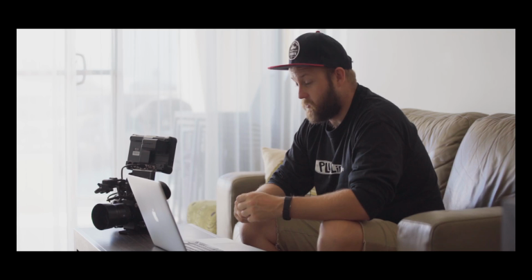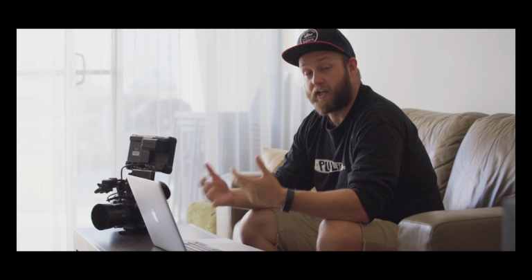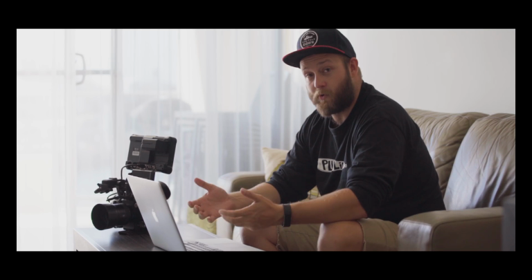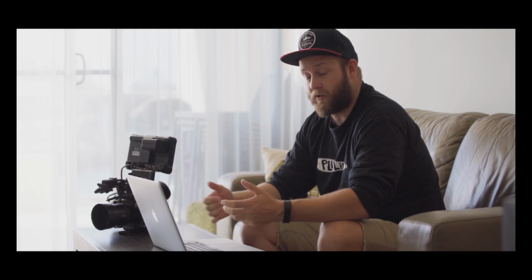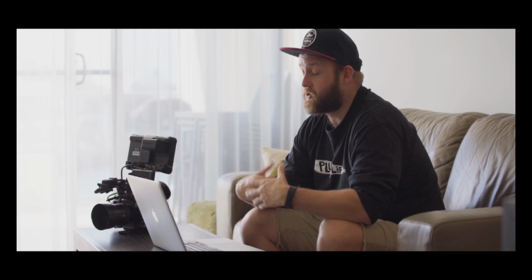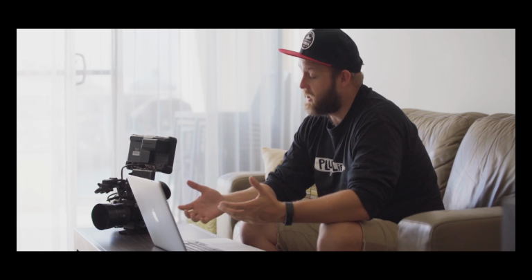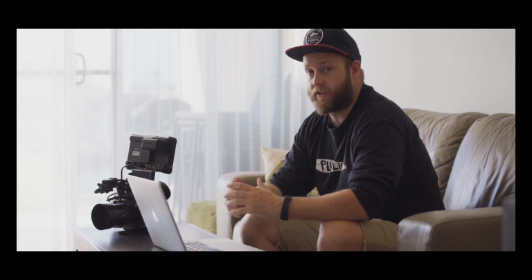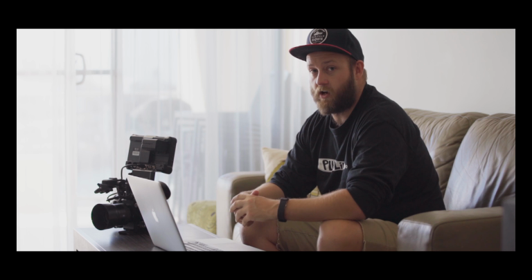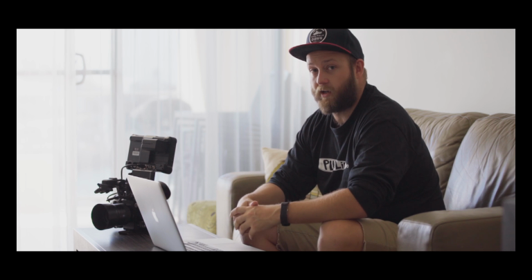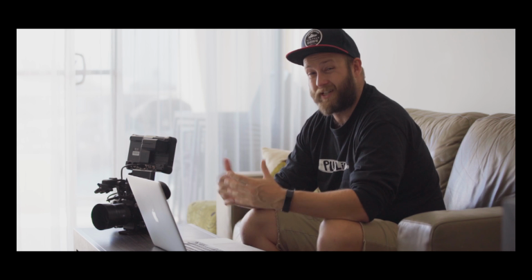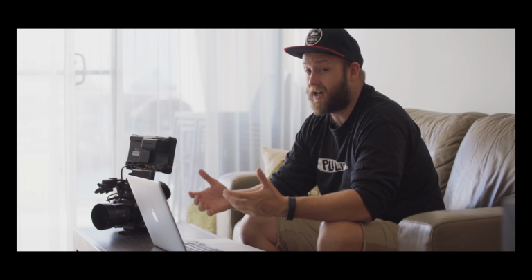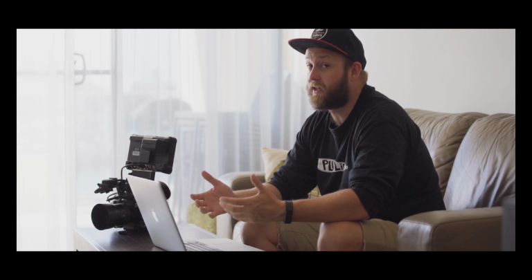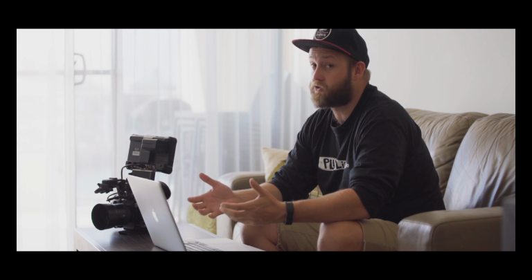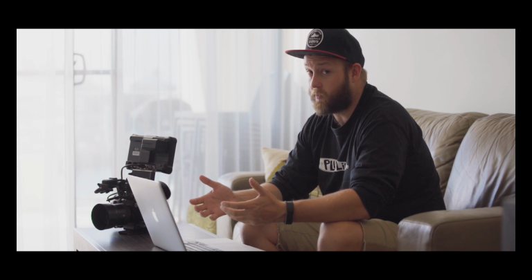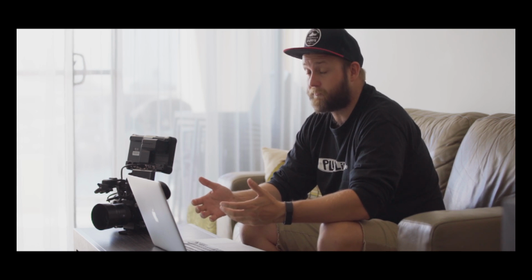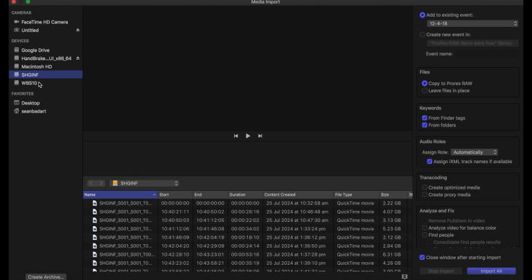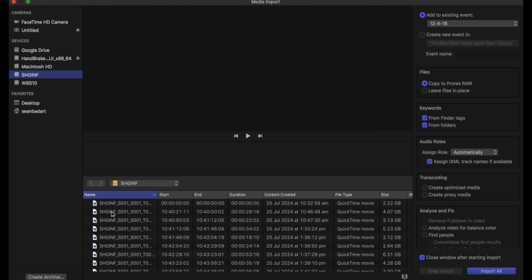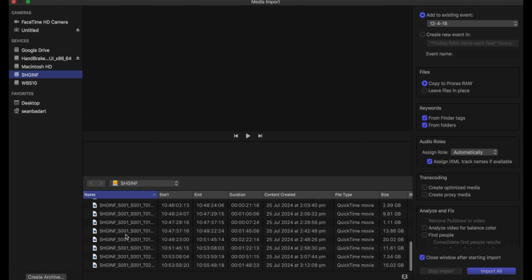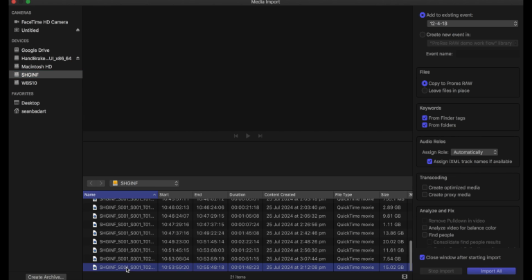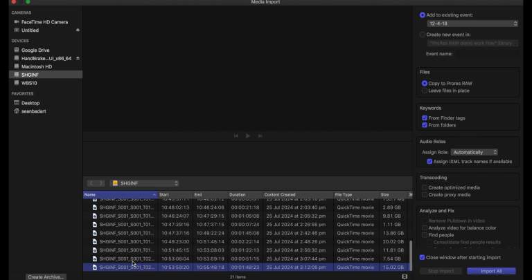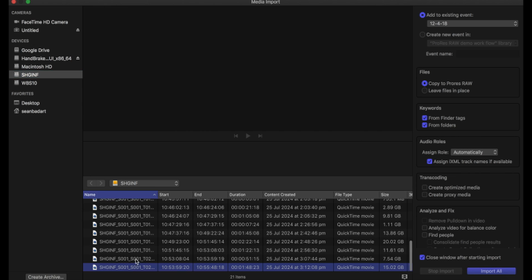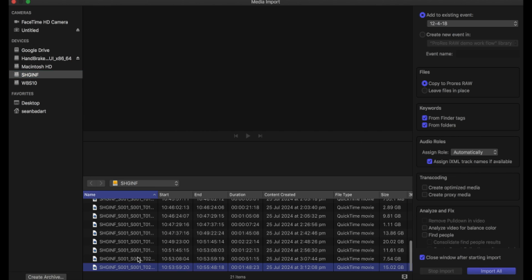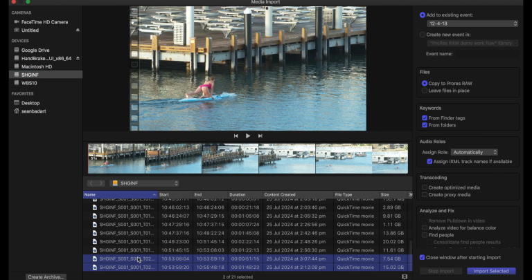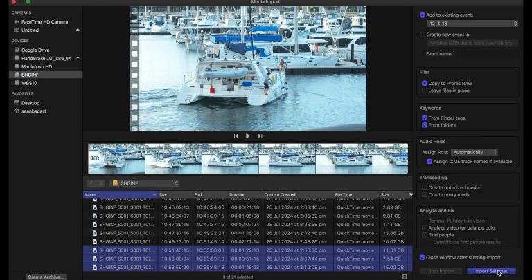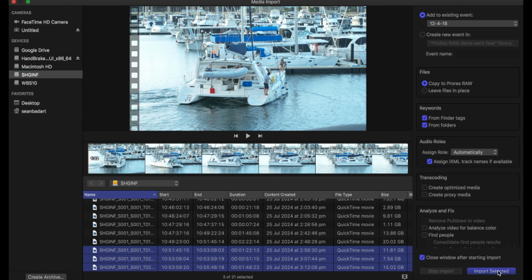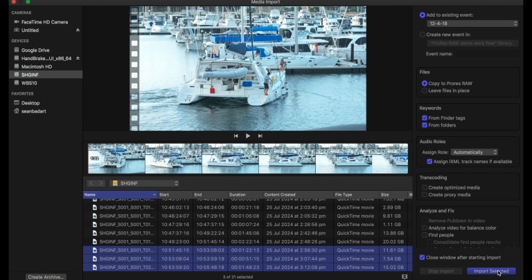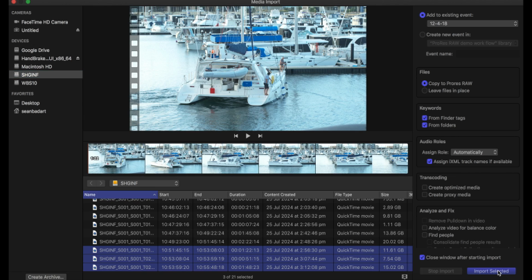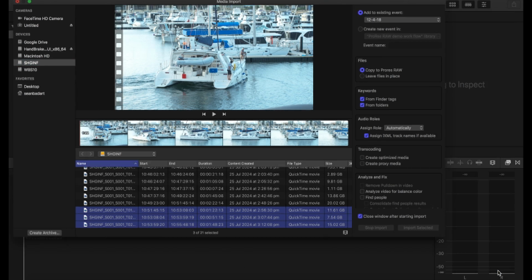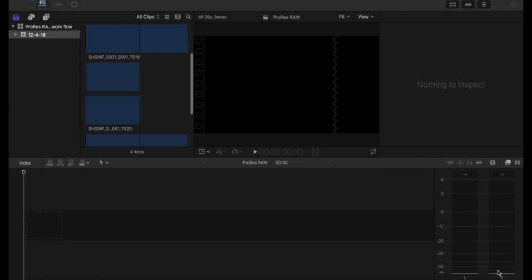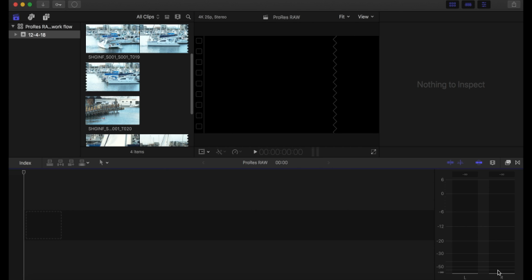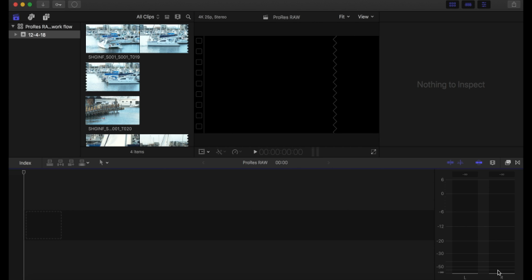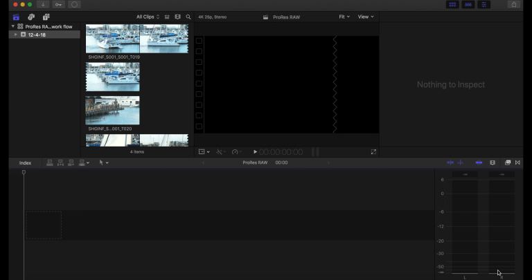We can import it, we can drag it onto the timeline and we can start editing straight away. Unlike DNG formats, this is ready to edit as is, complete with the audio track.